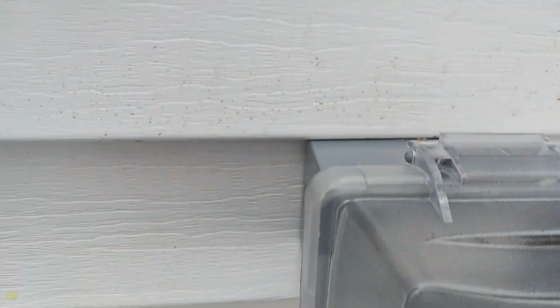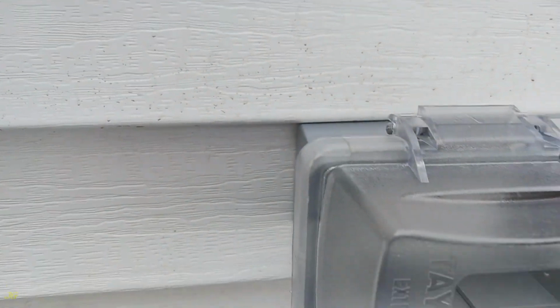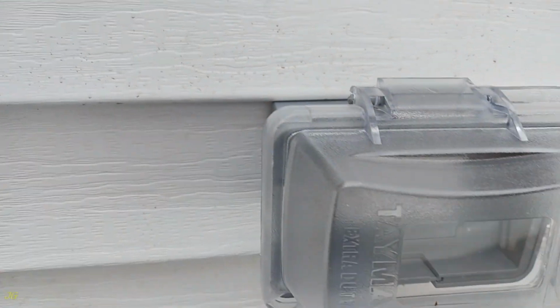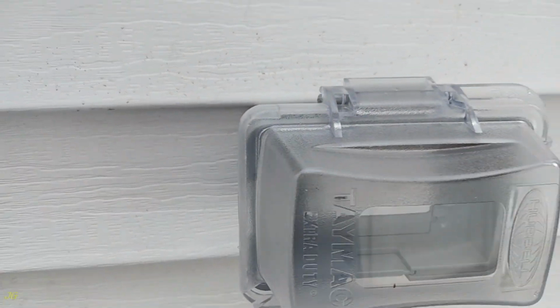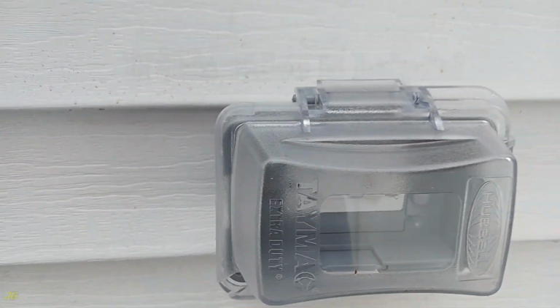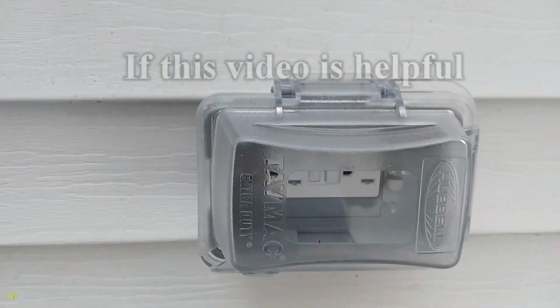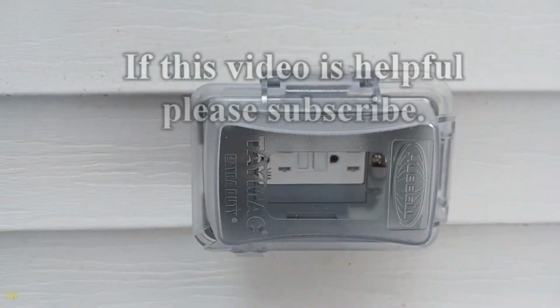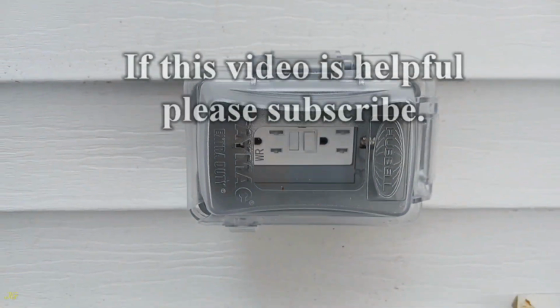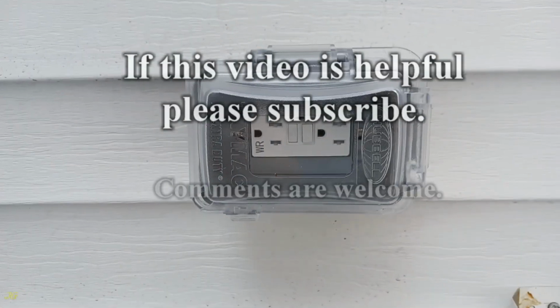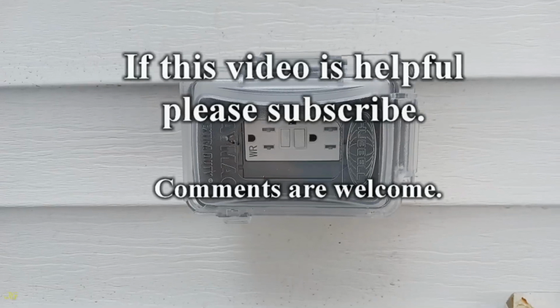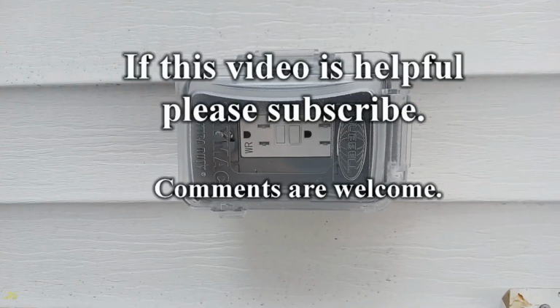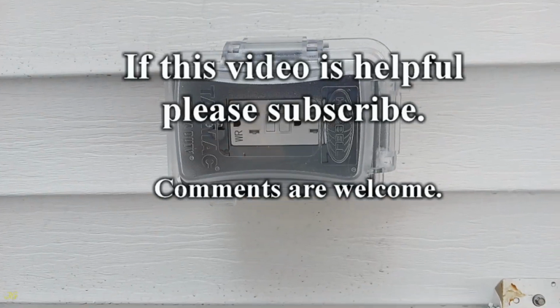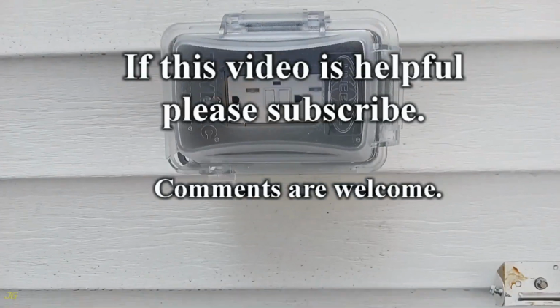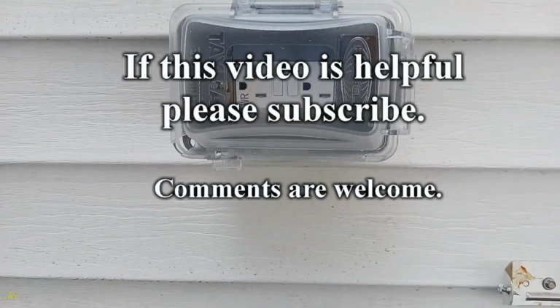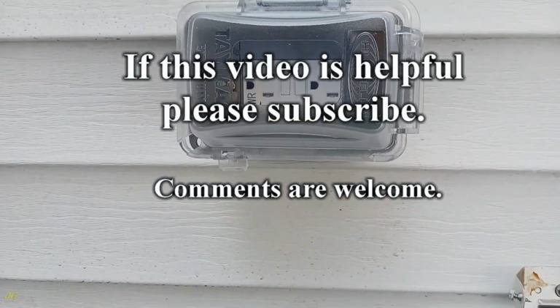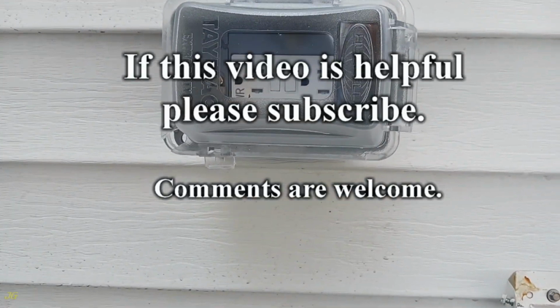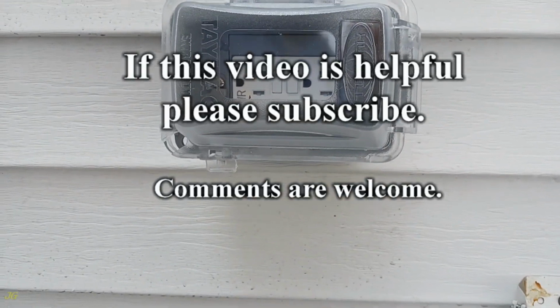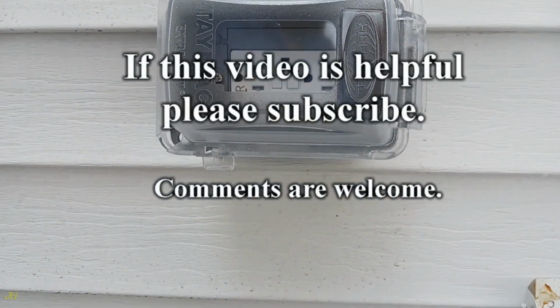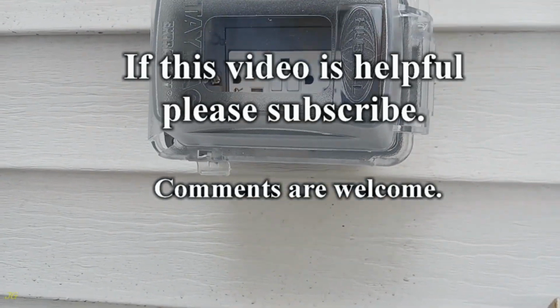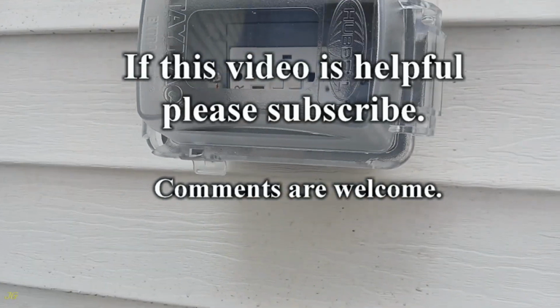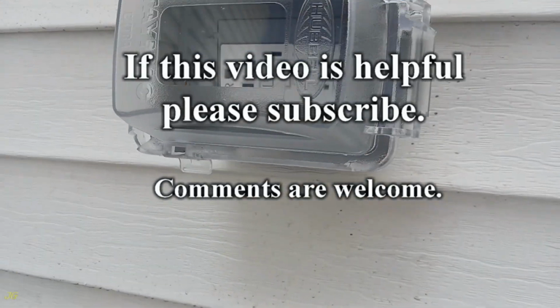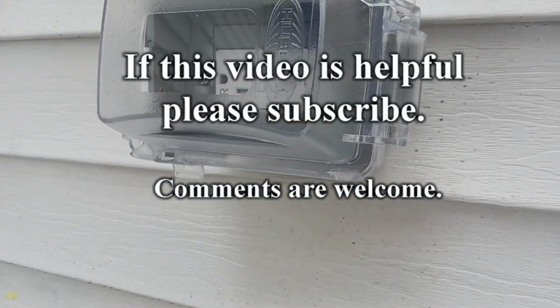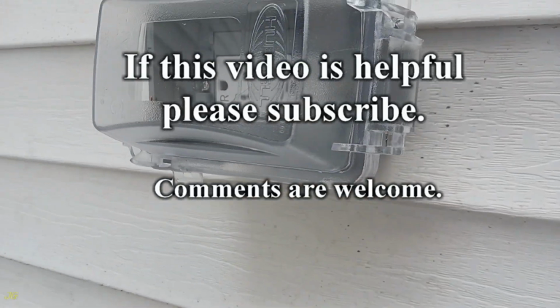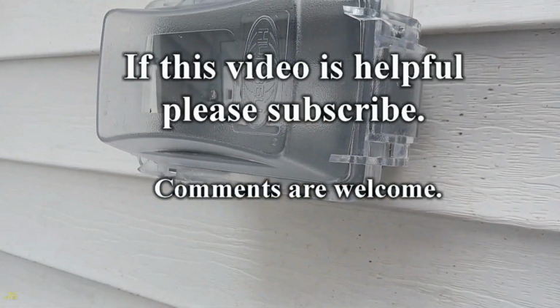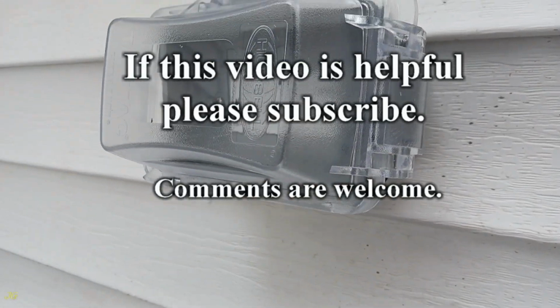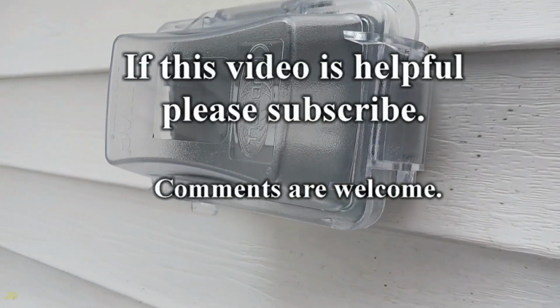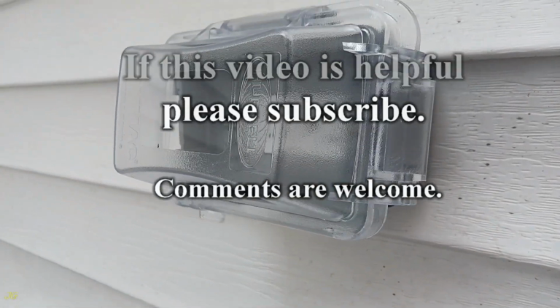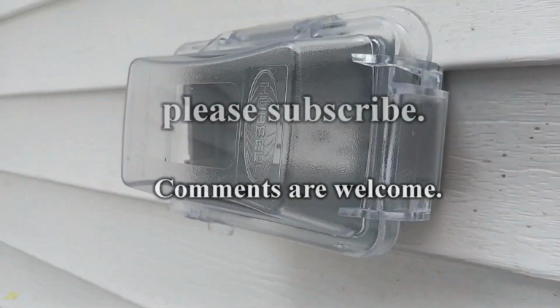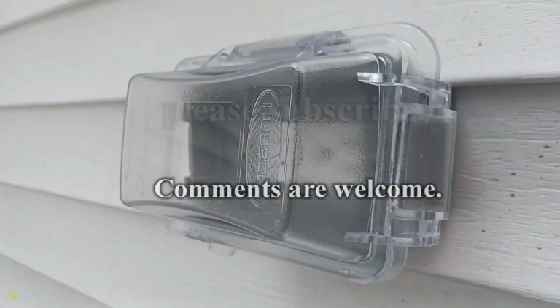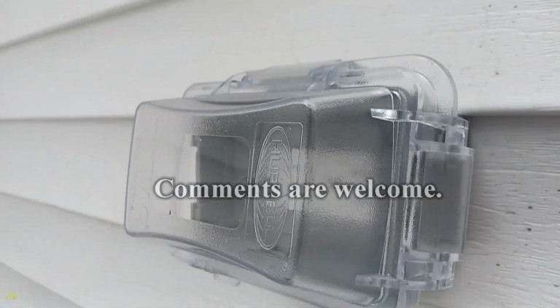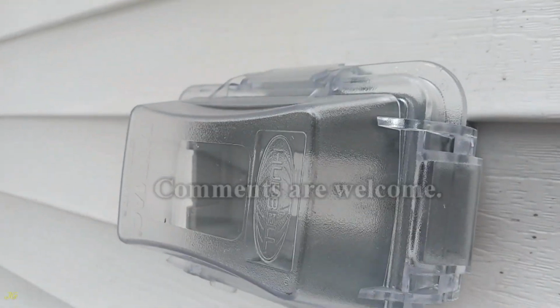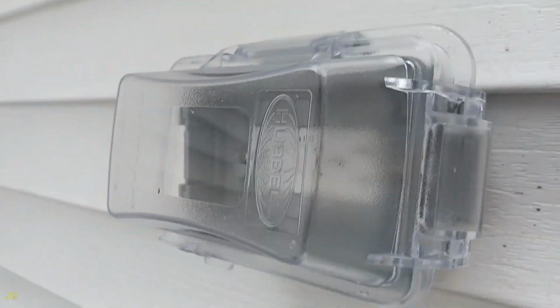If this video is helpful, please subscribe. Comments are welcome.